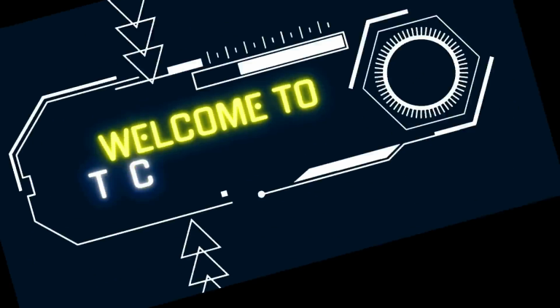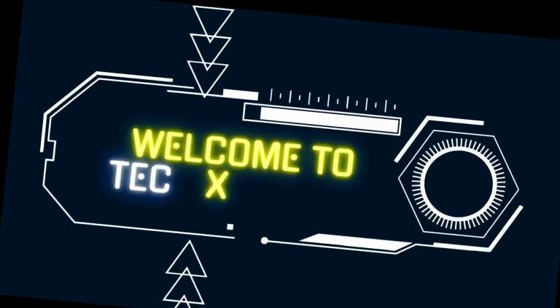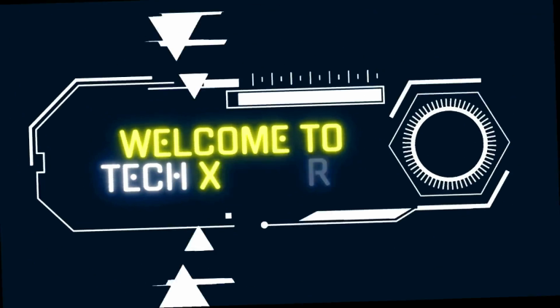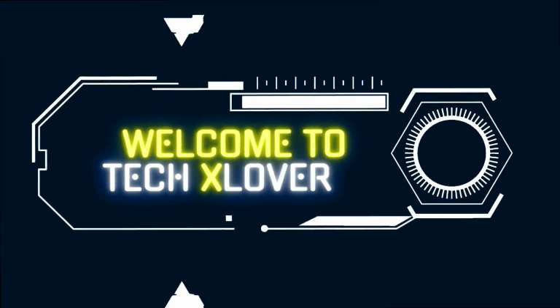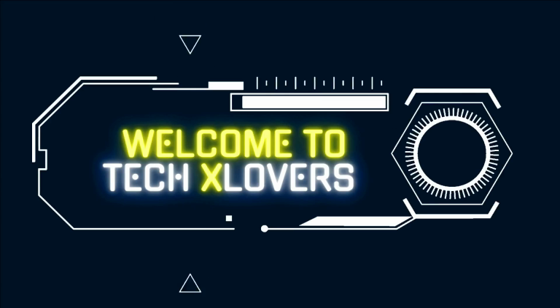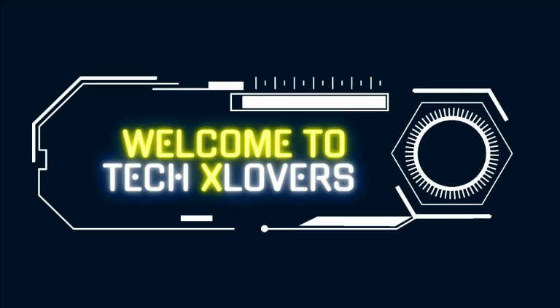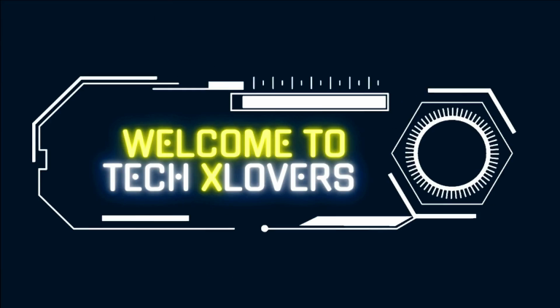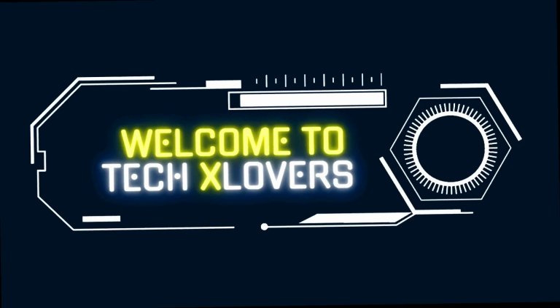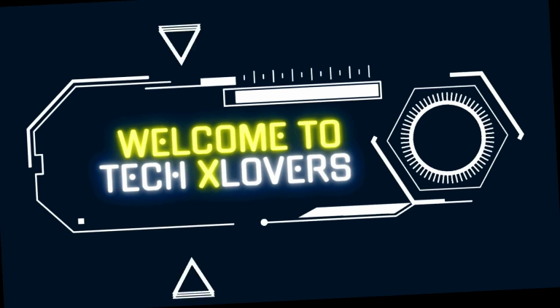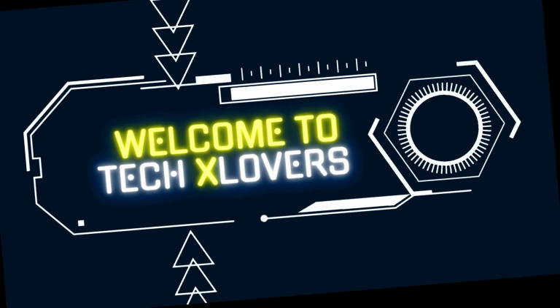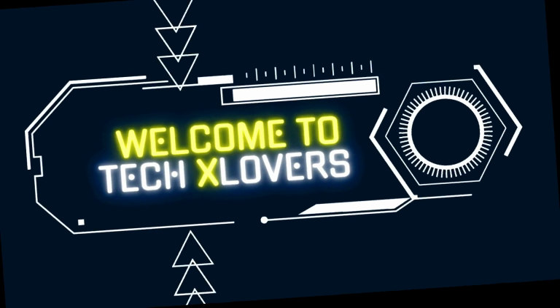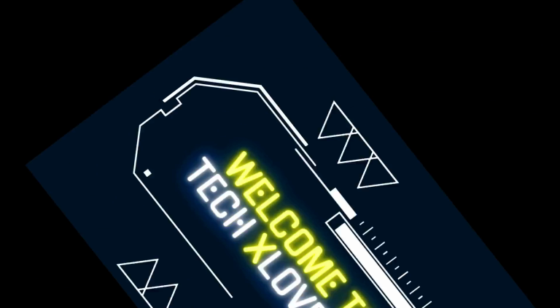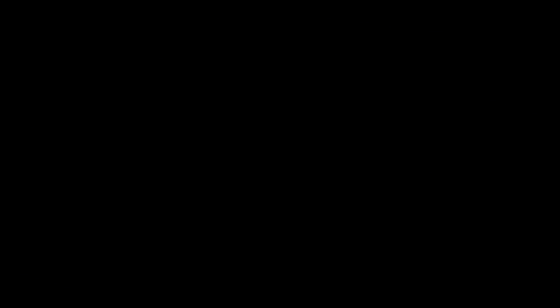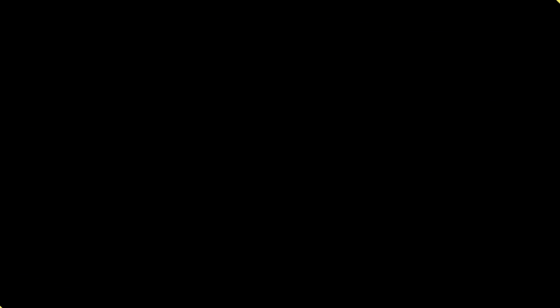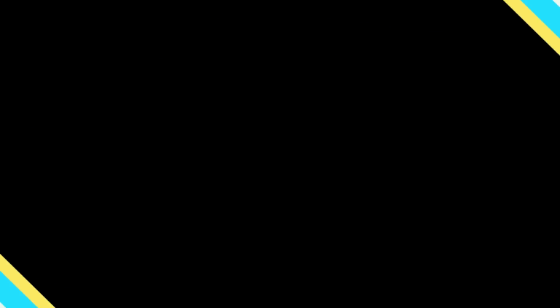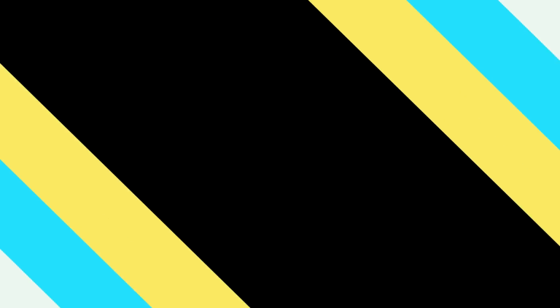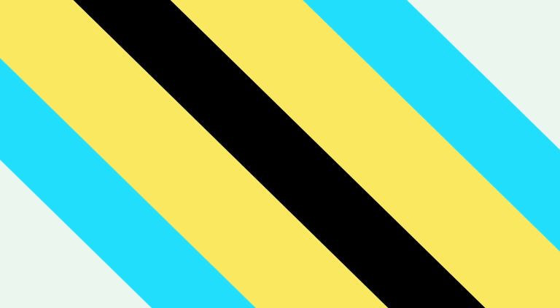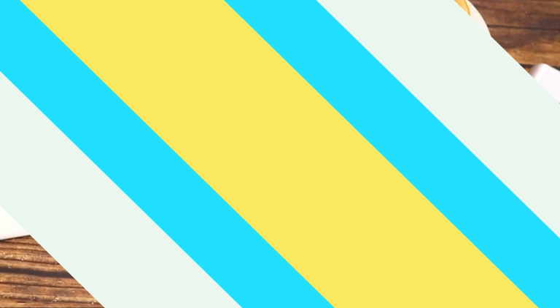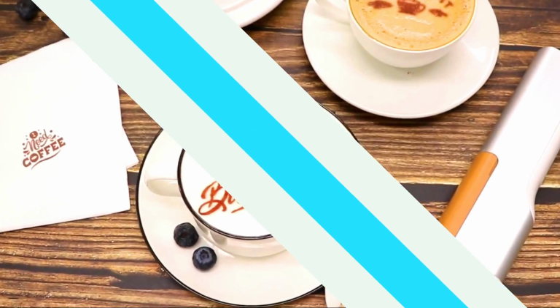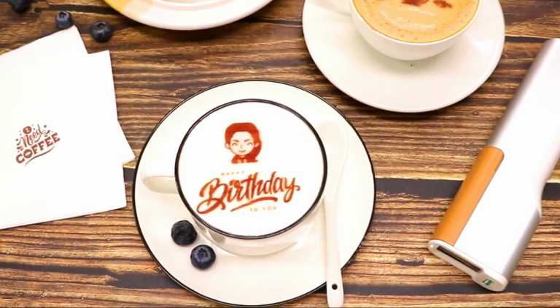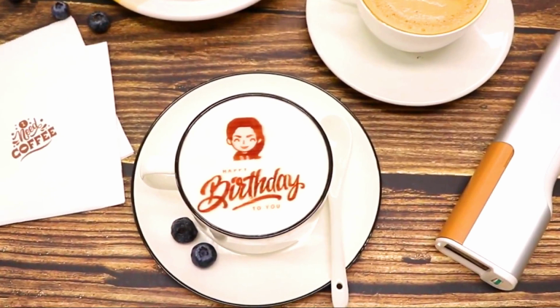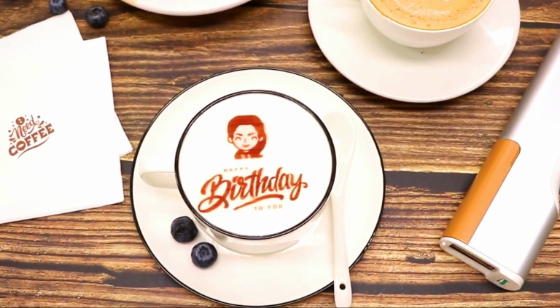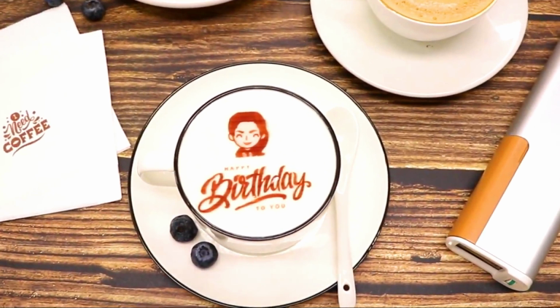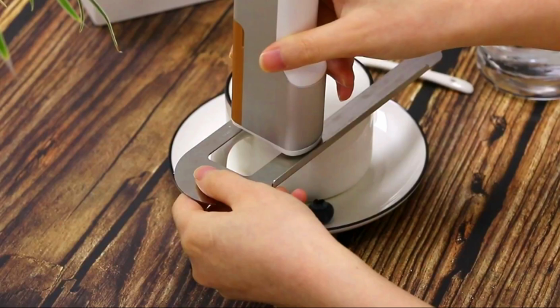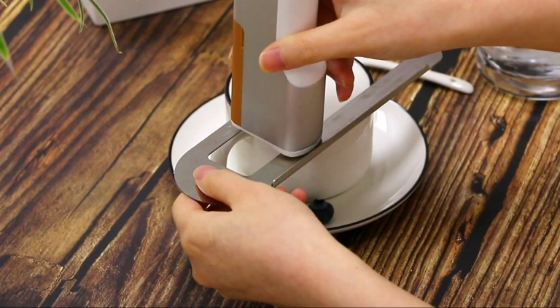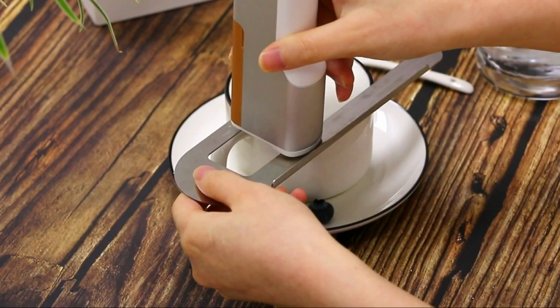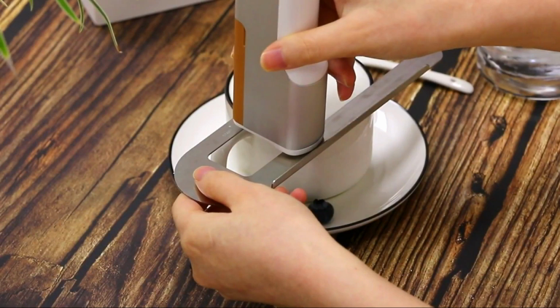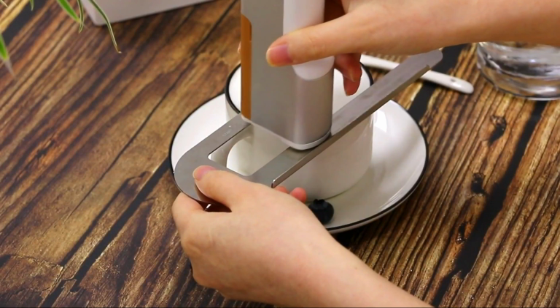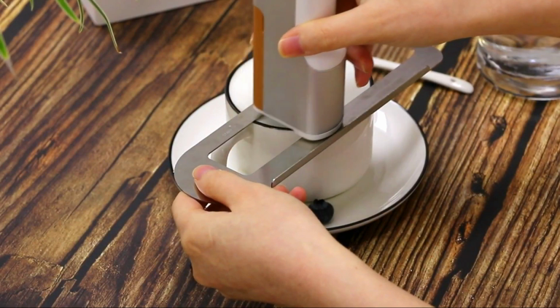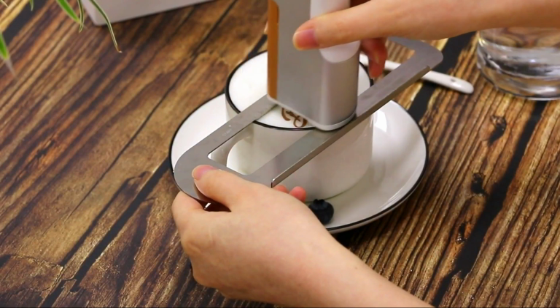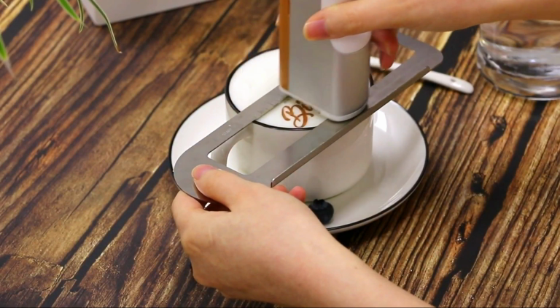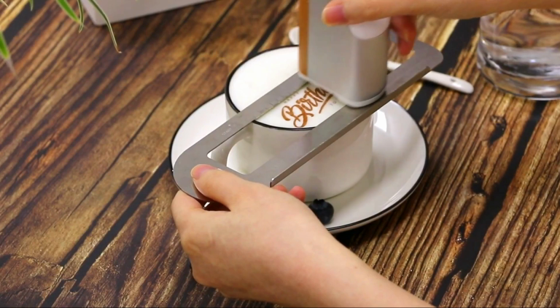Welcome to TechX Lovers! The gadgets you never knew you need it!